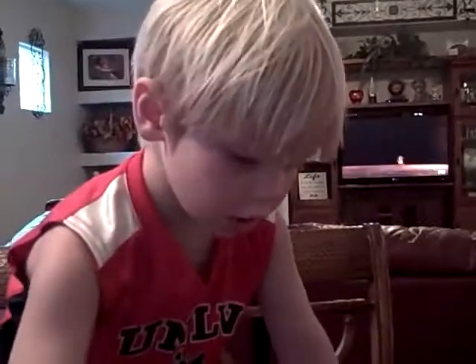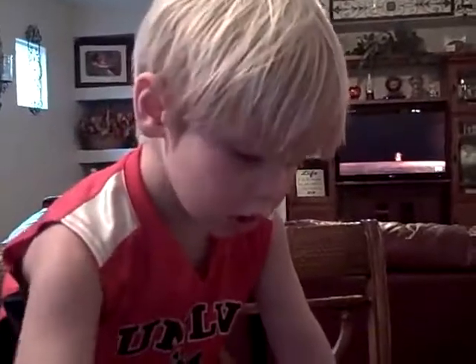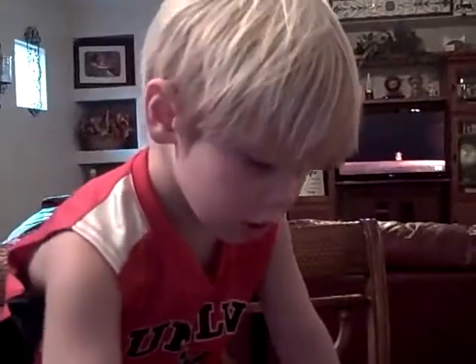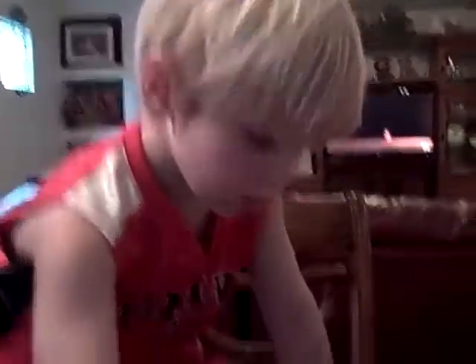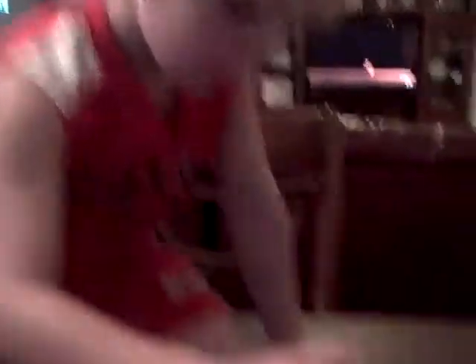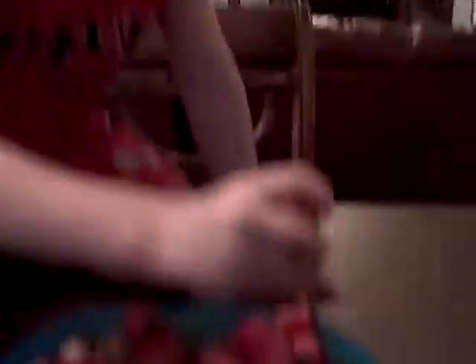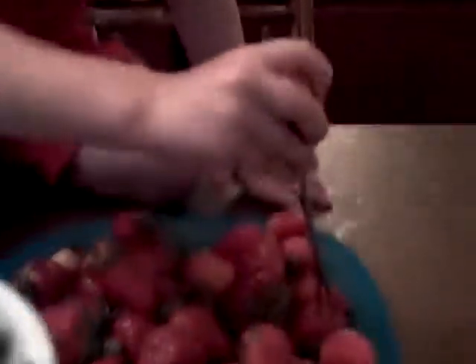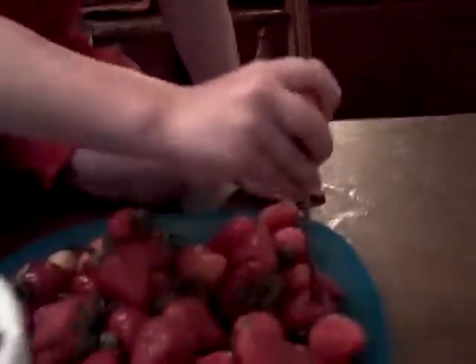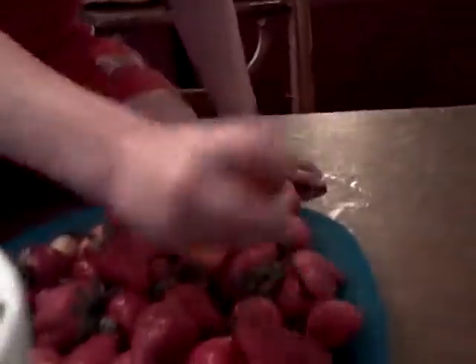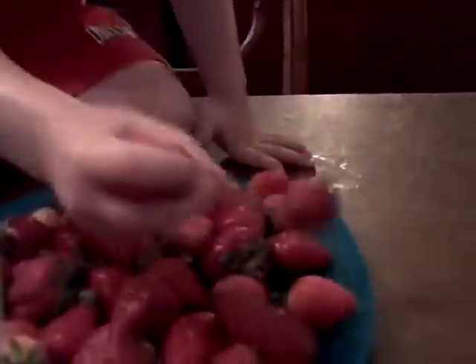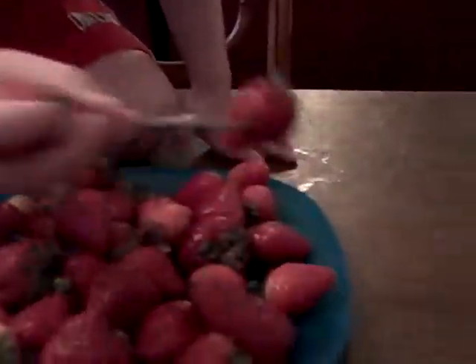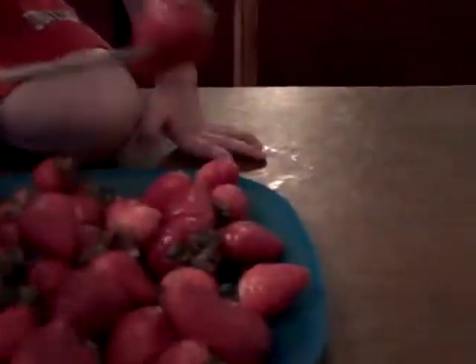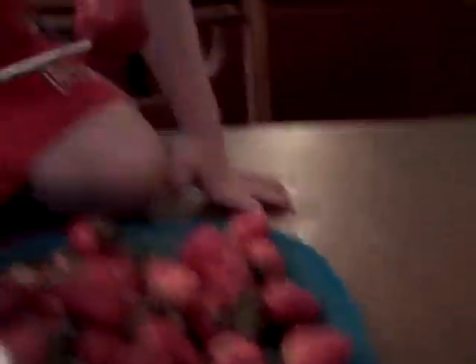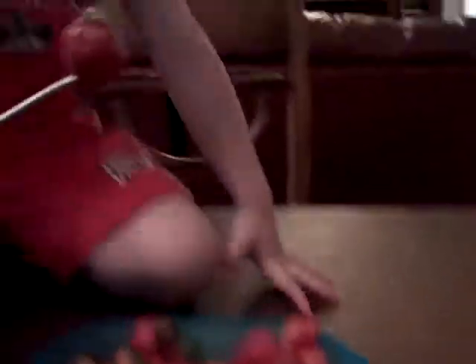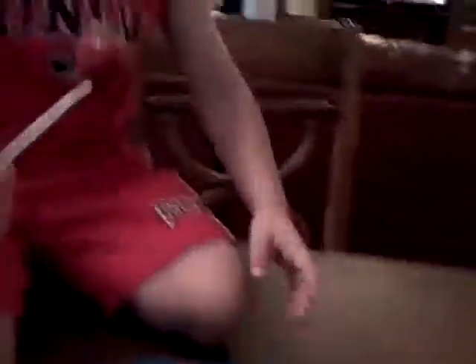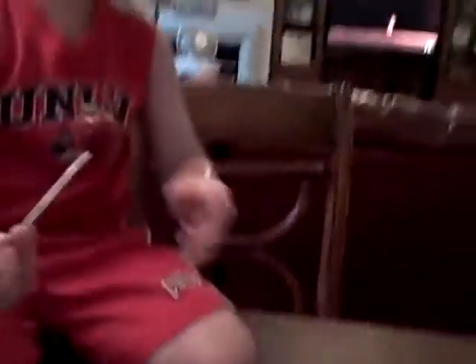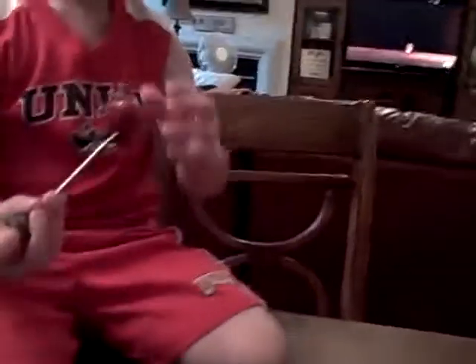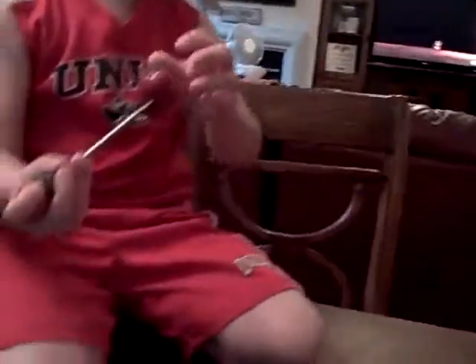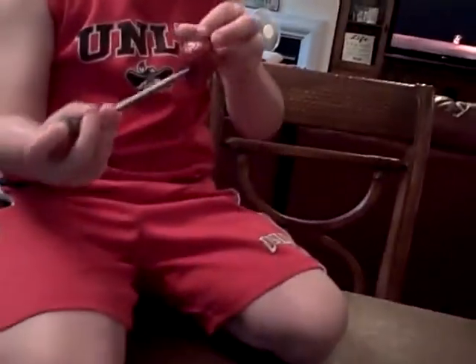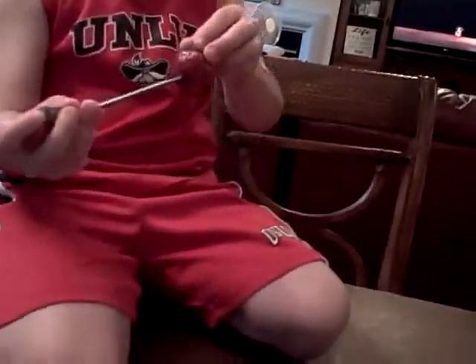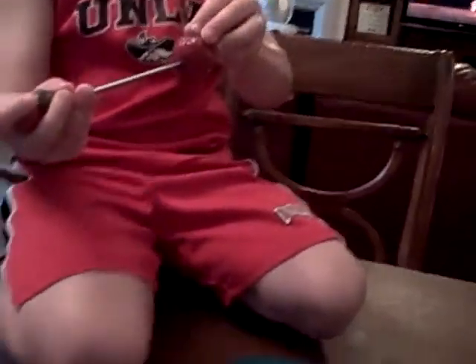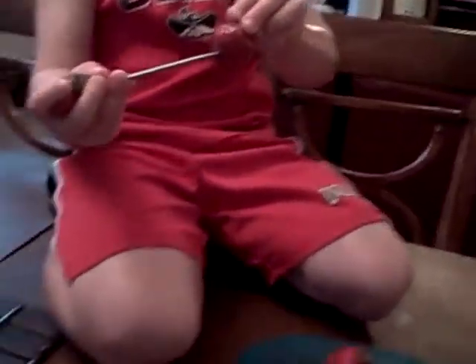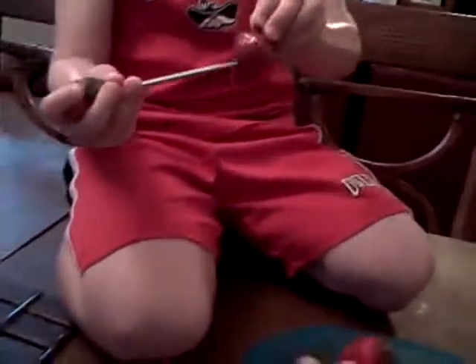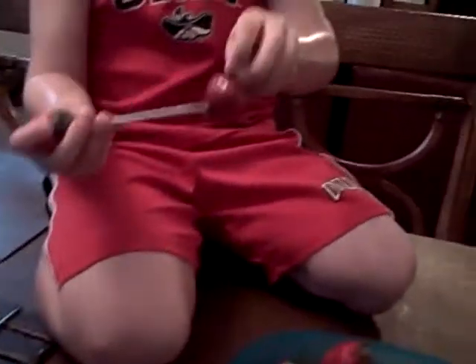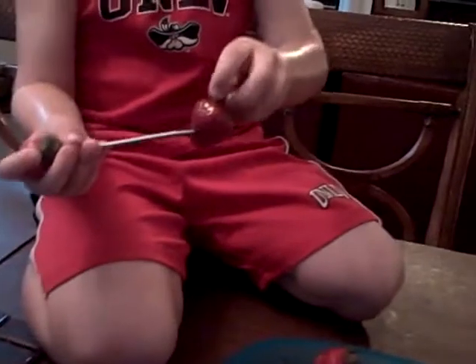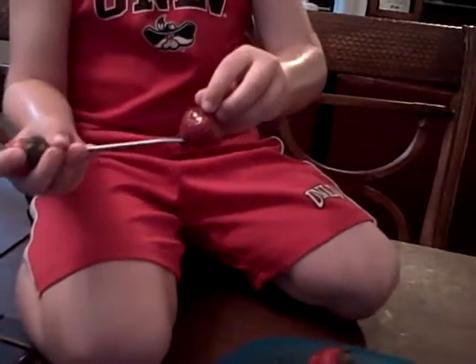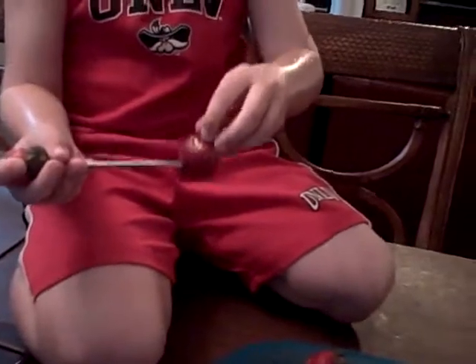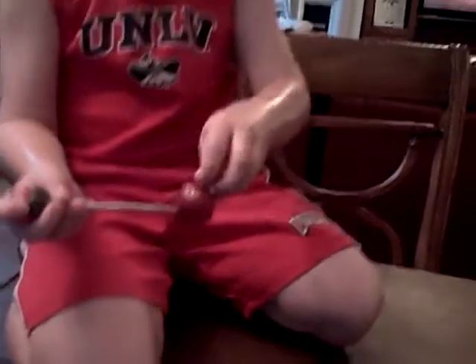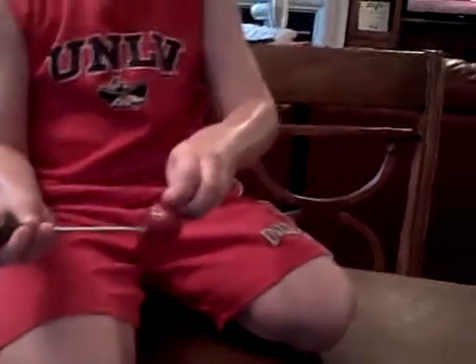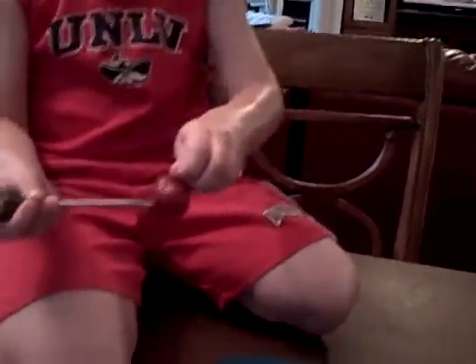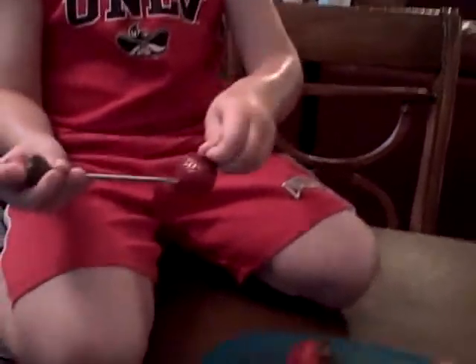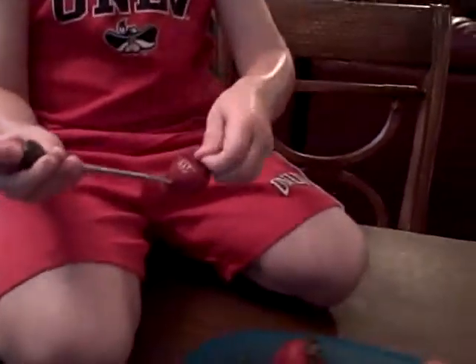Let me see how you do this. What do you do? Get a strawberry out of there. Okay, put it by the stem. See by the green. Poke it in the green.